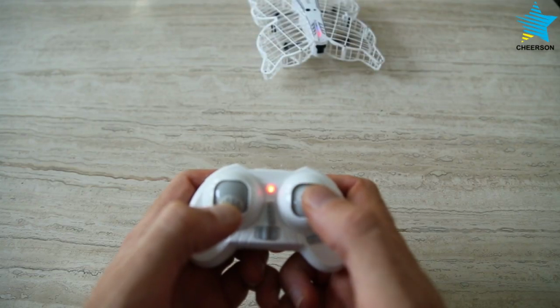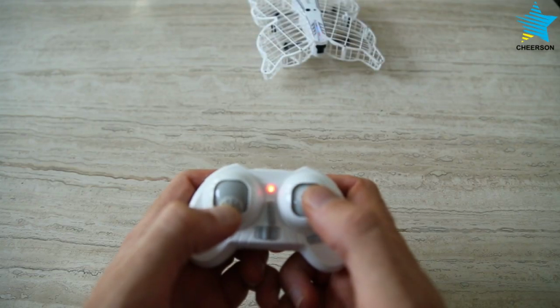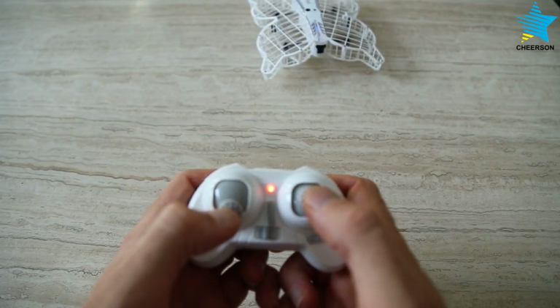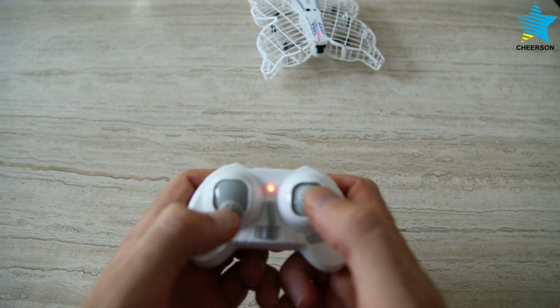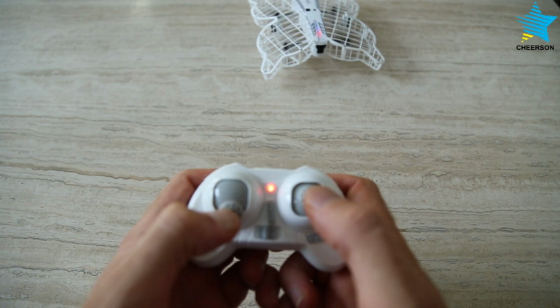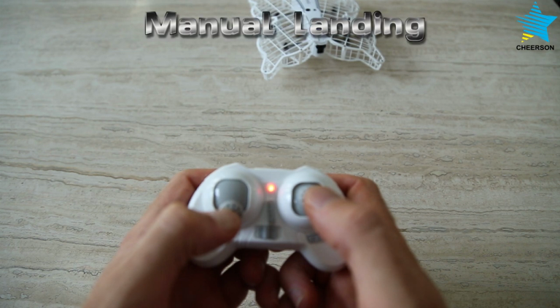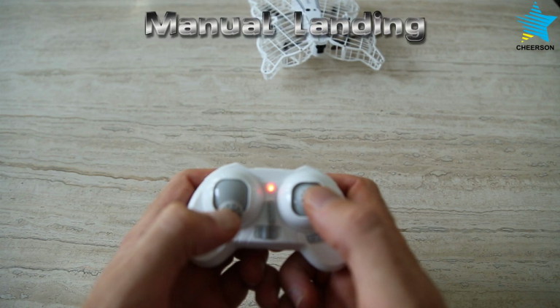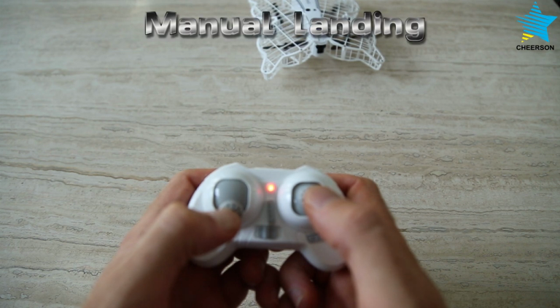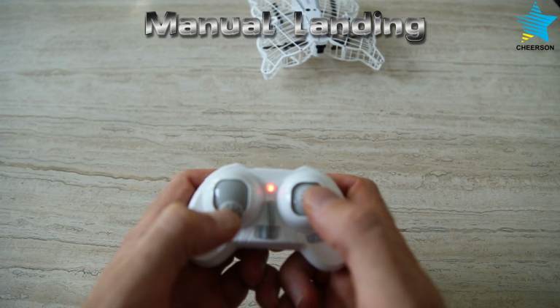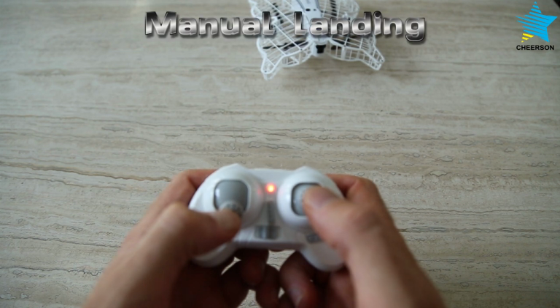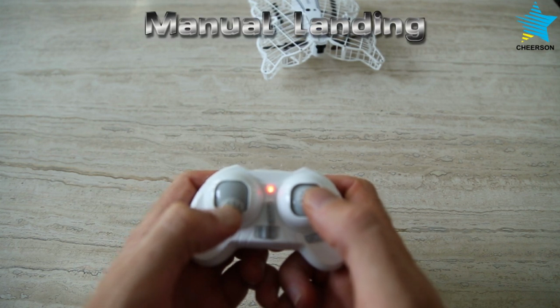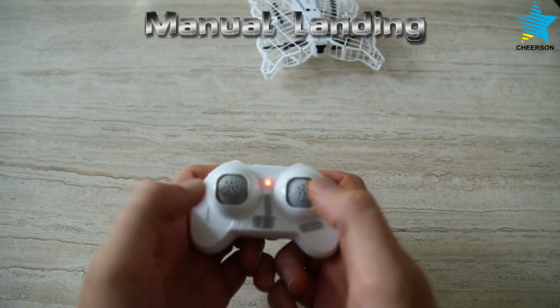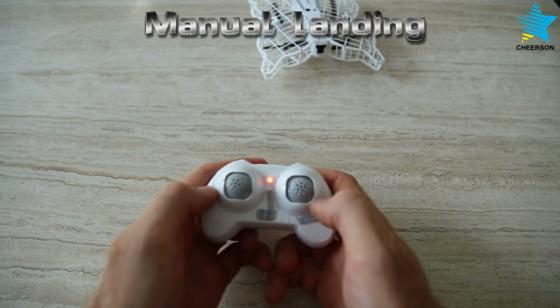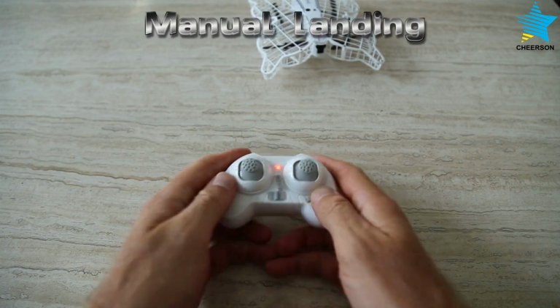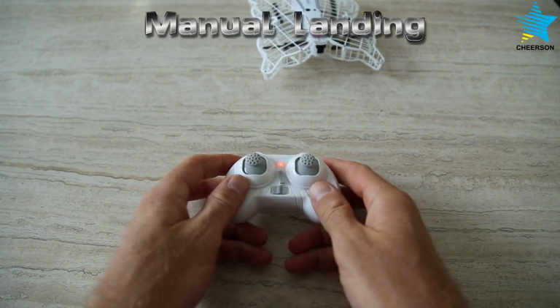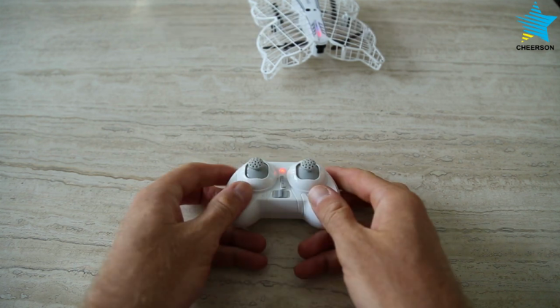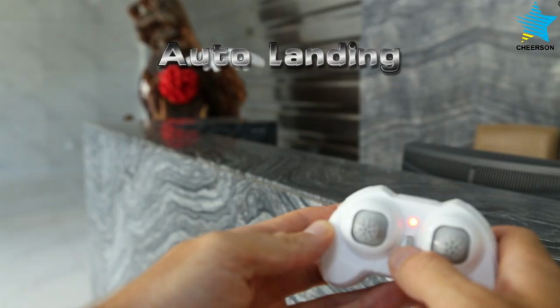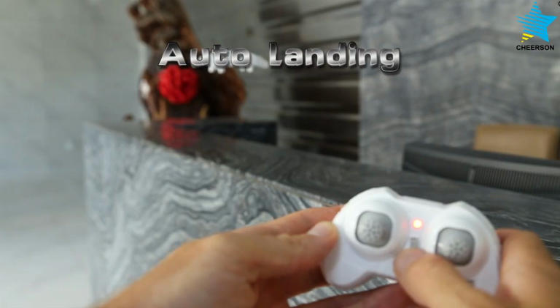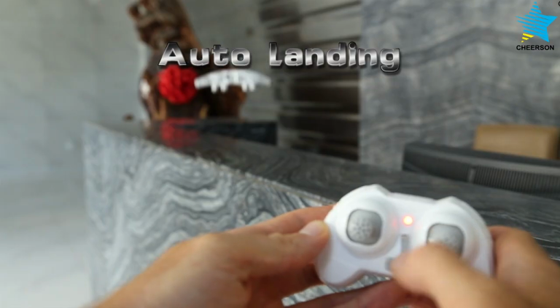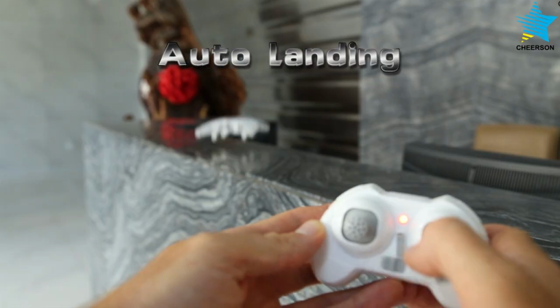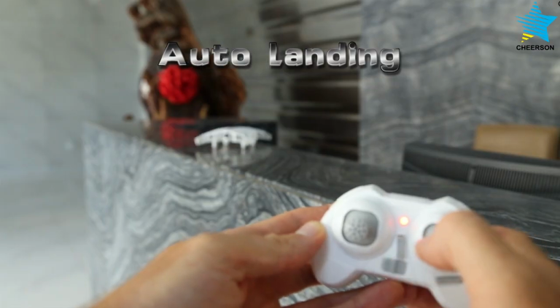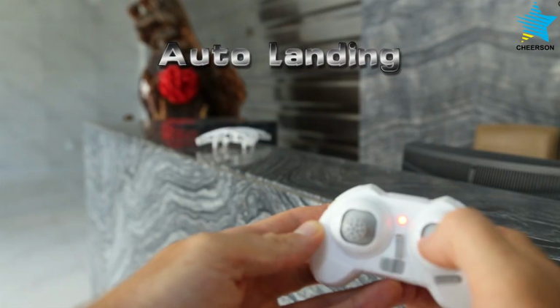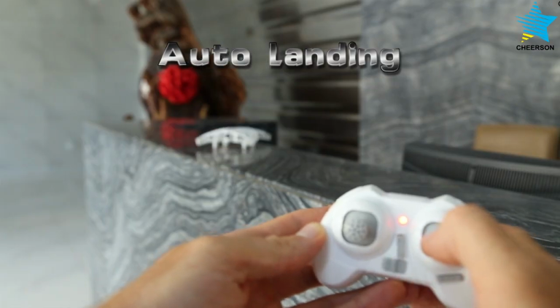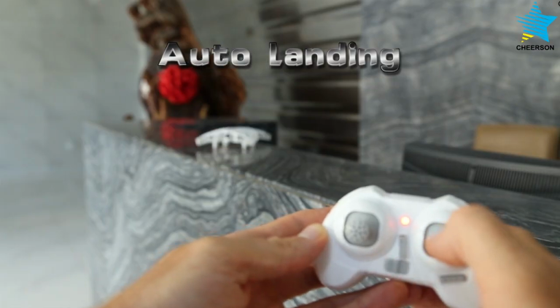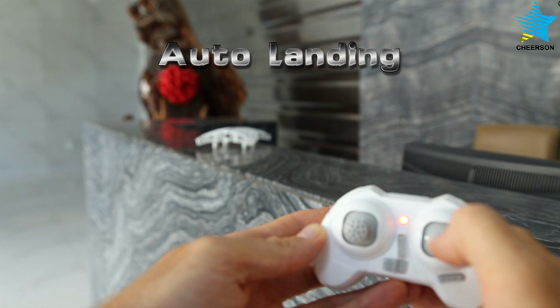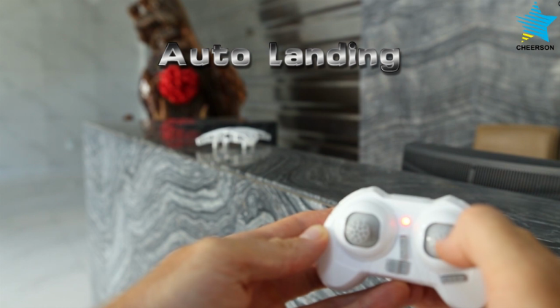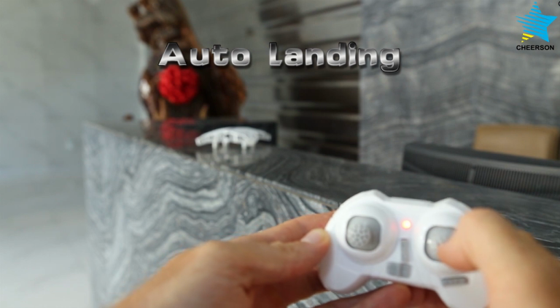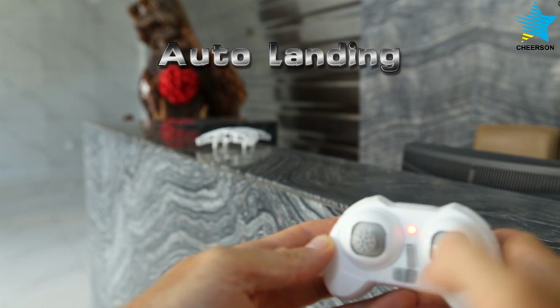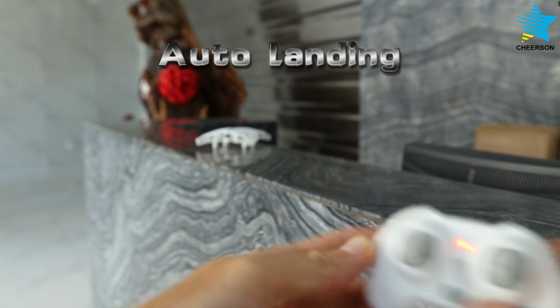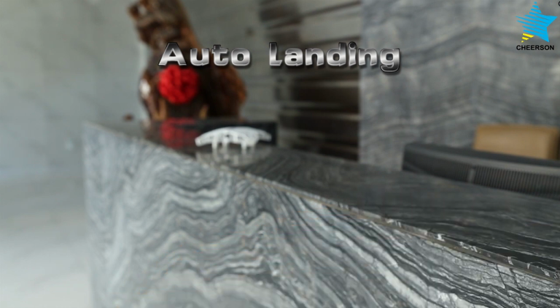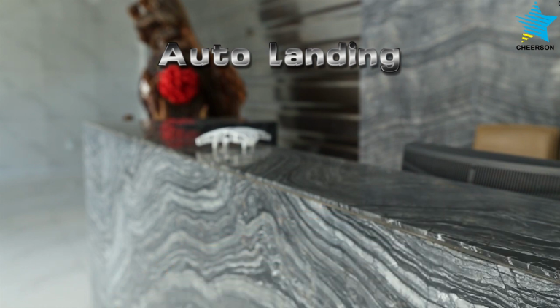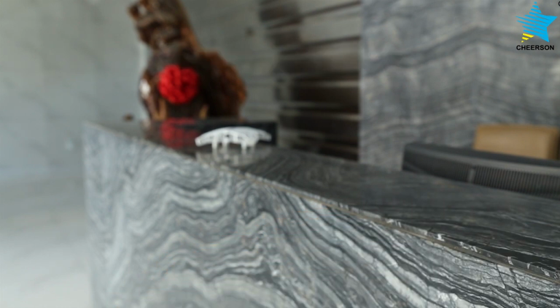To land the drone, push the throttle stick fully down. Alternatively, press the auto landing button.